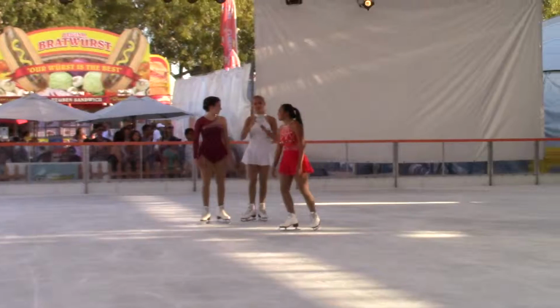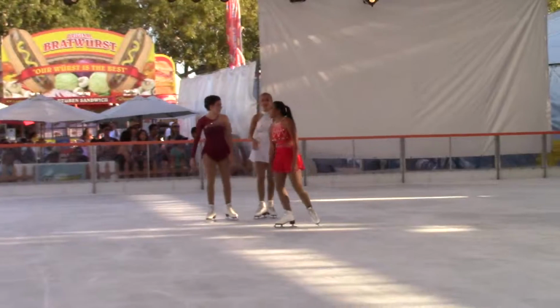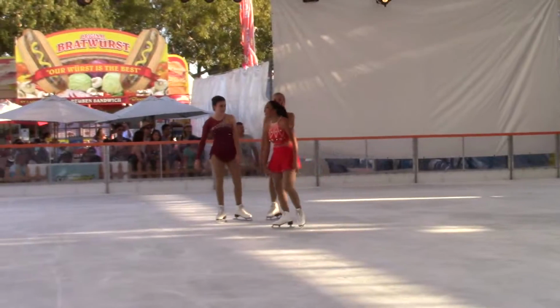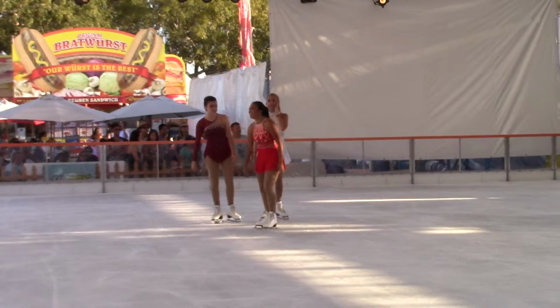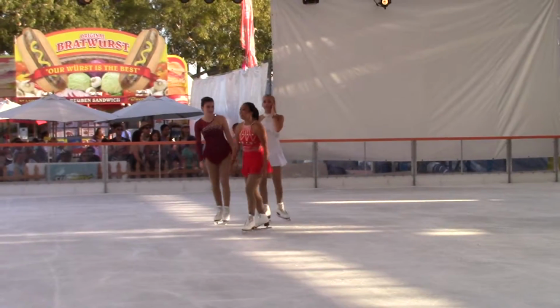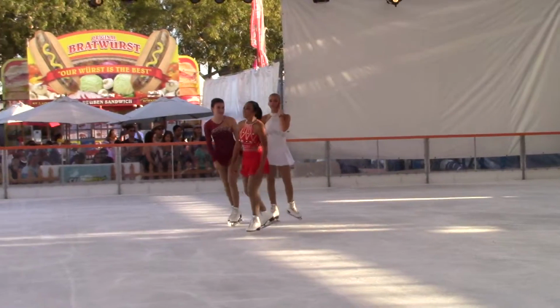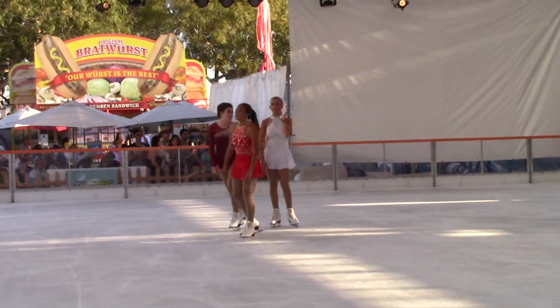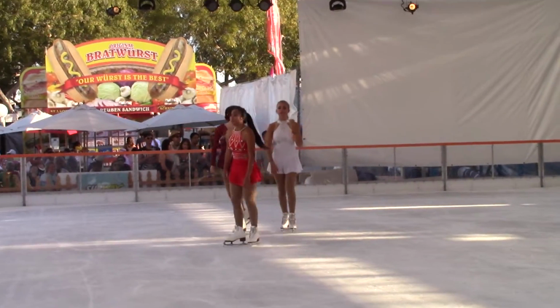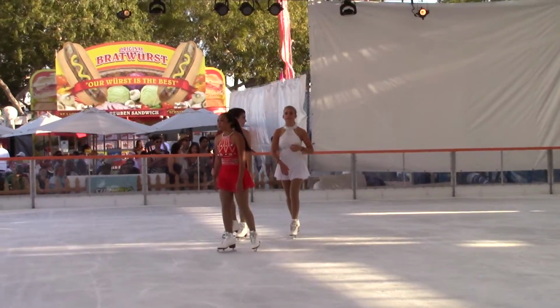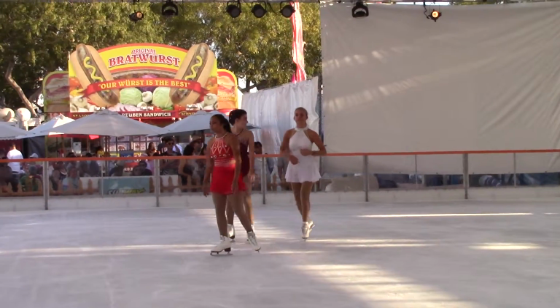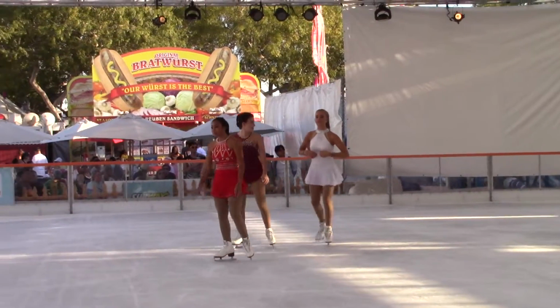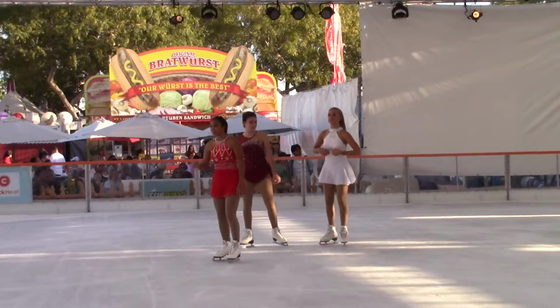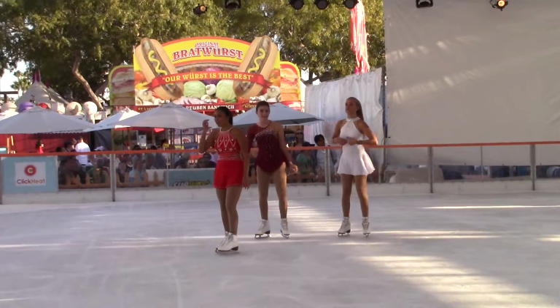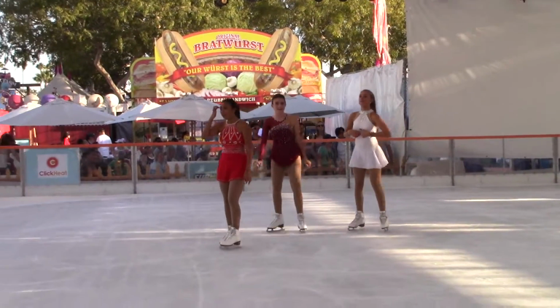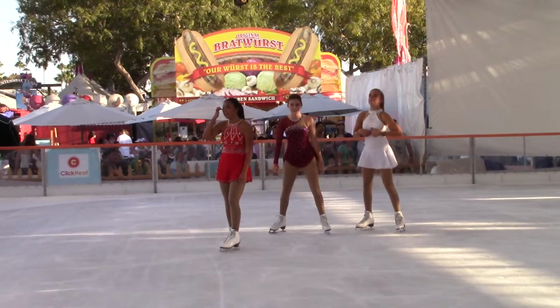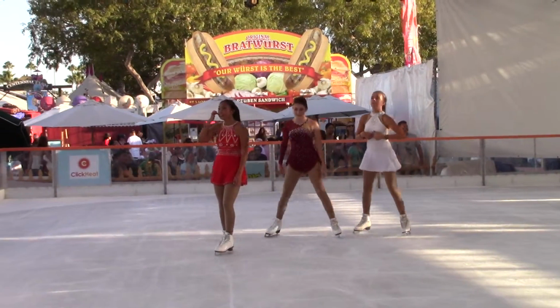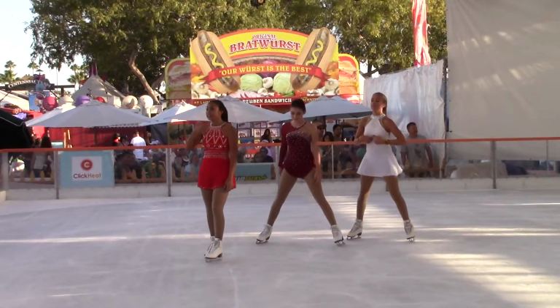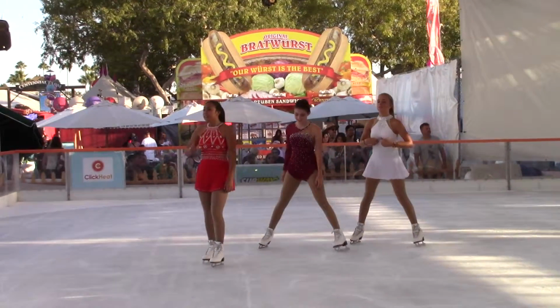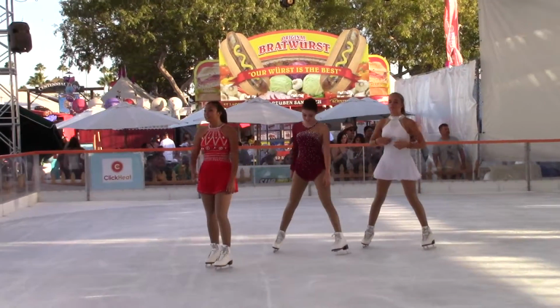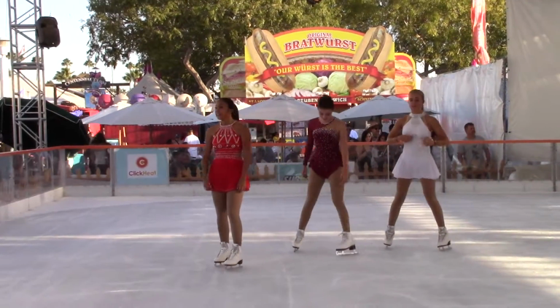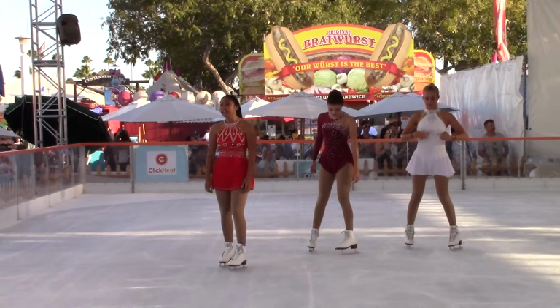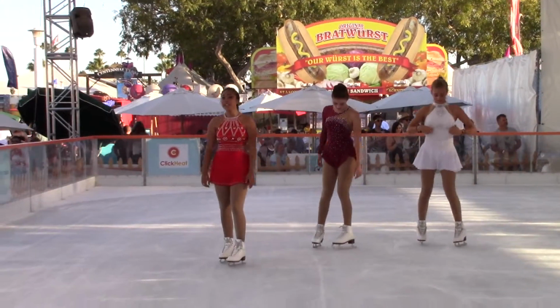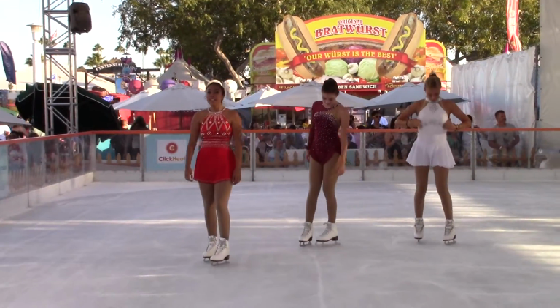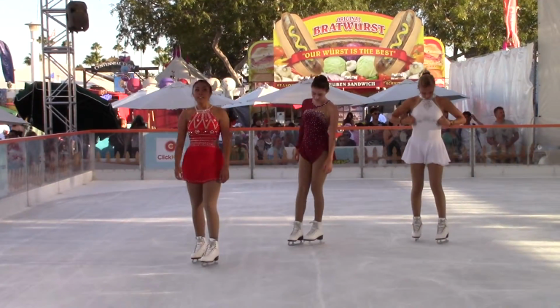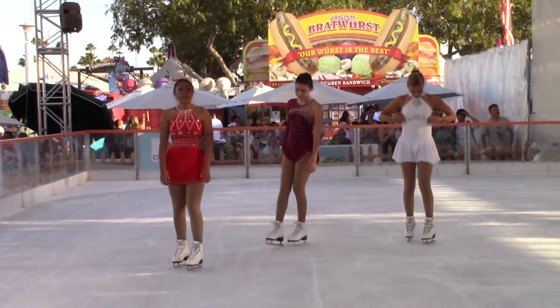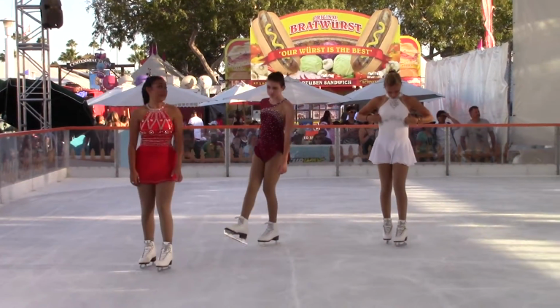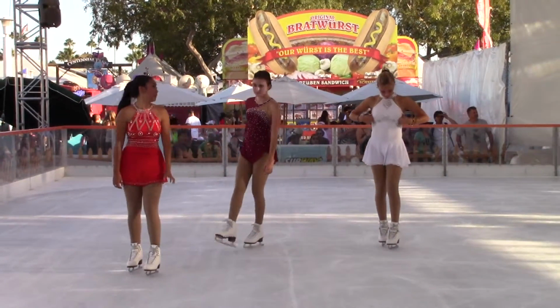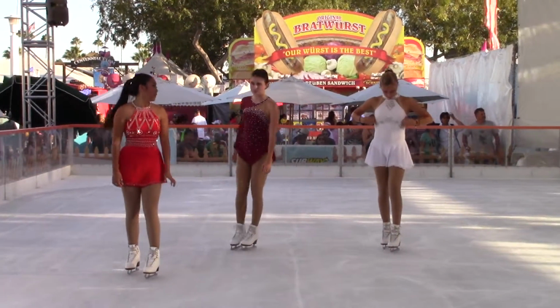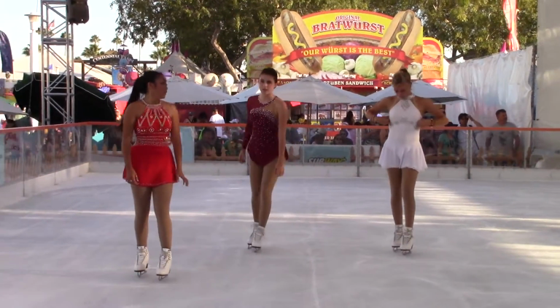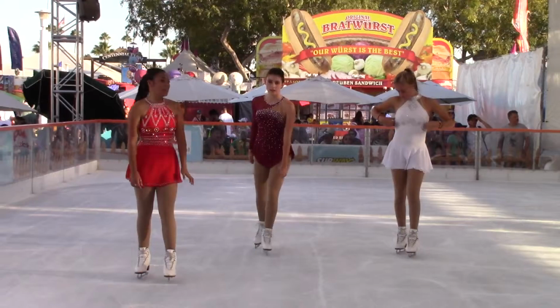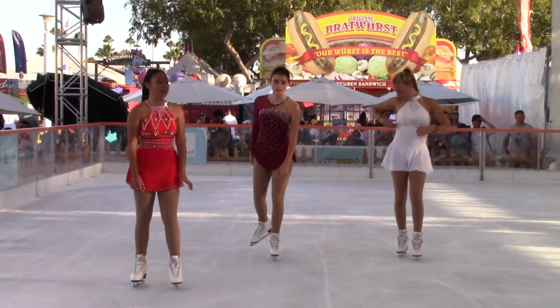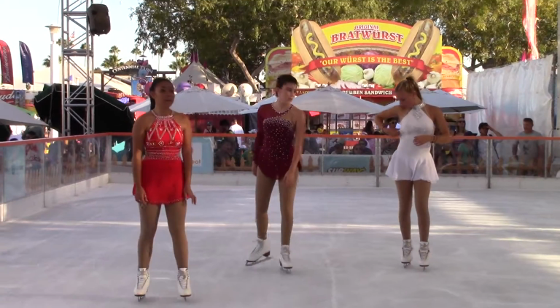Let them skate by themselves, or better yet, use one of the bobbies. They're a big help in helping the kids get started here.